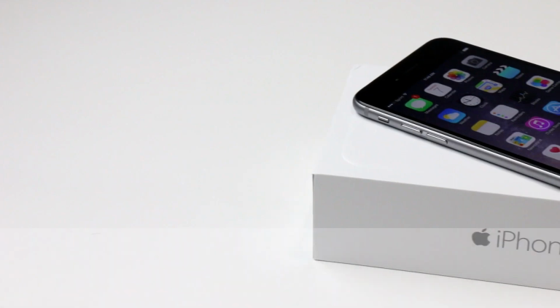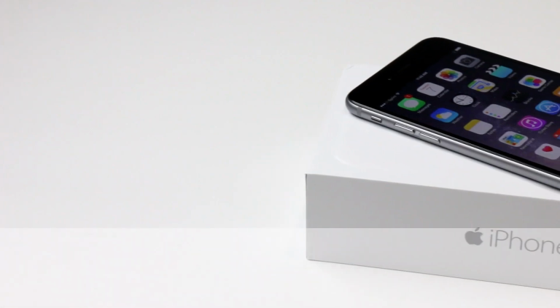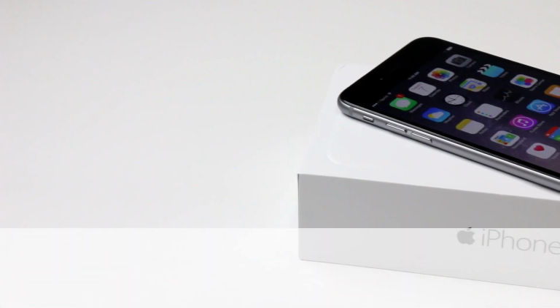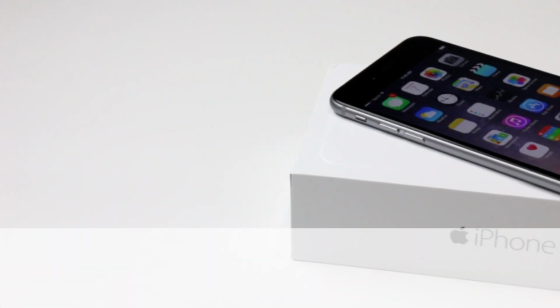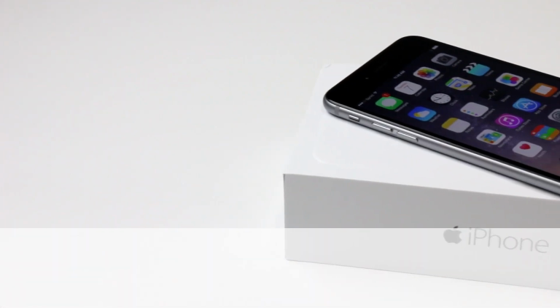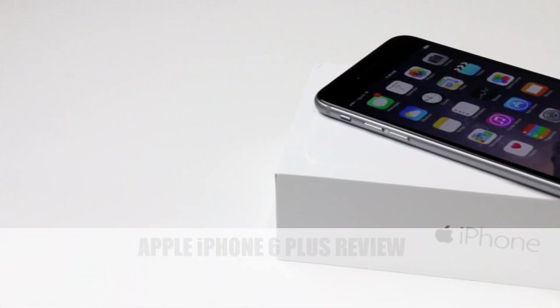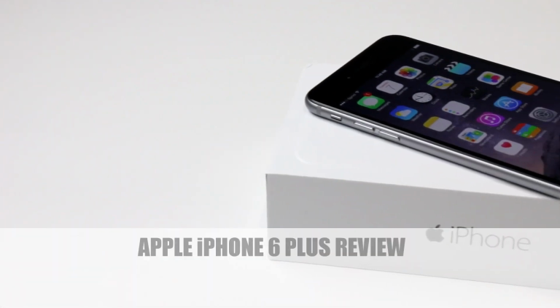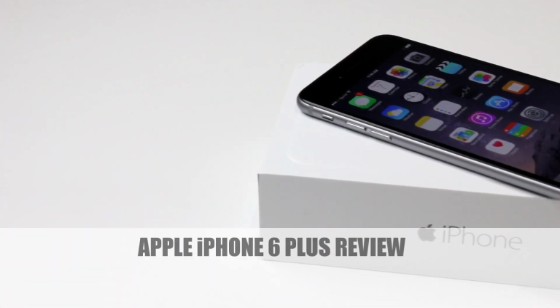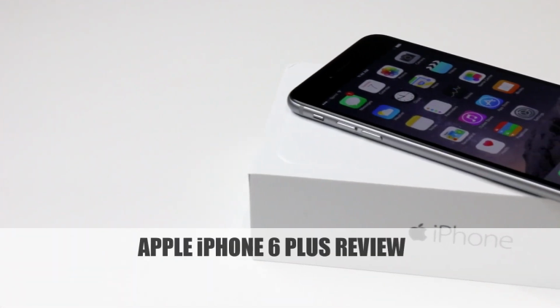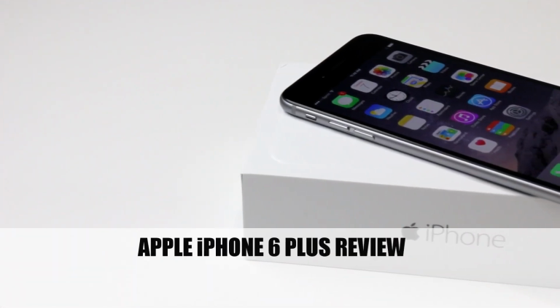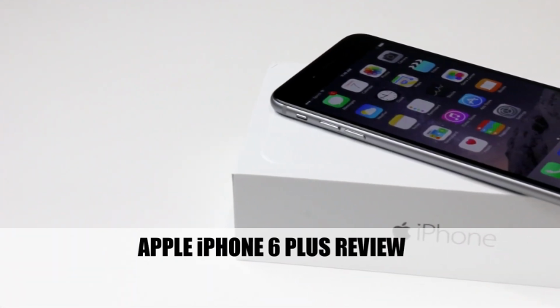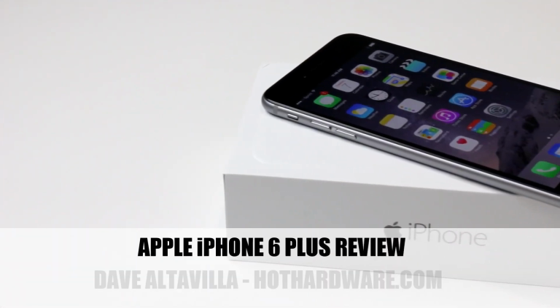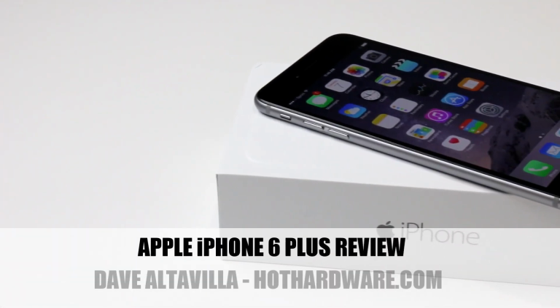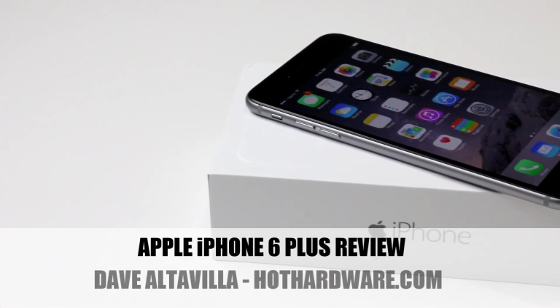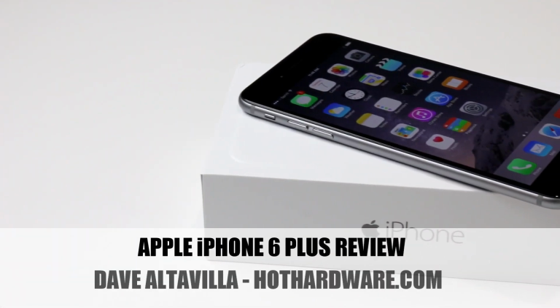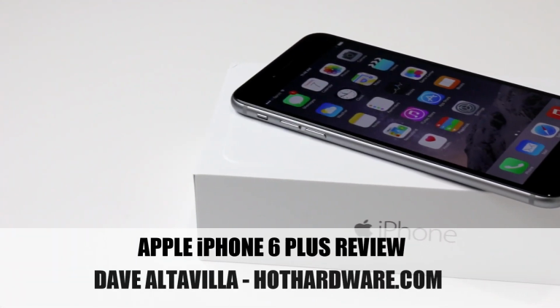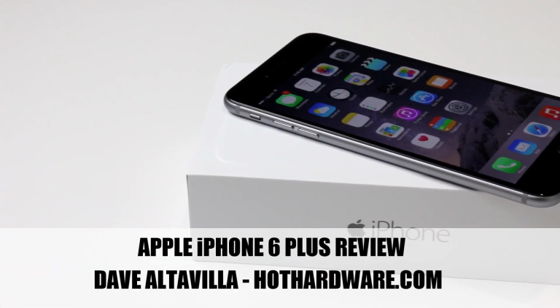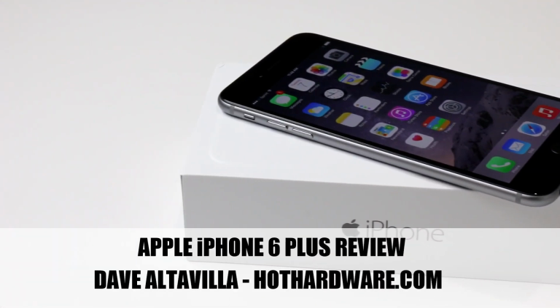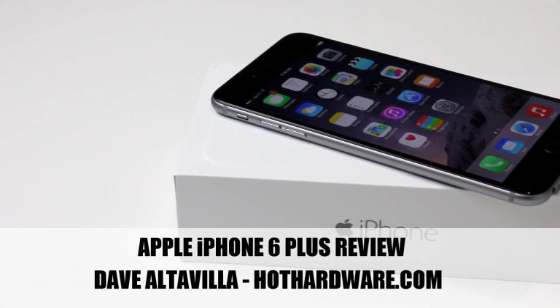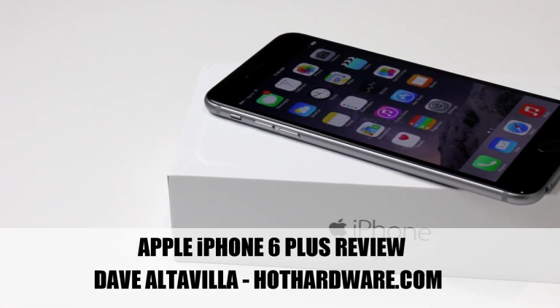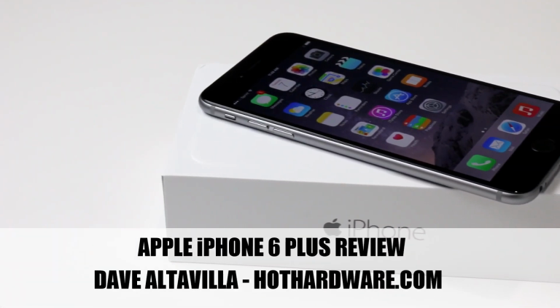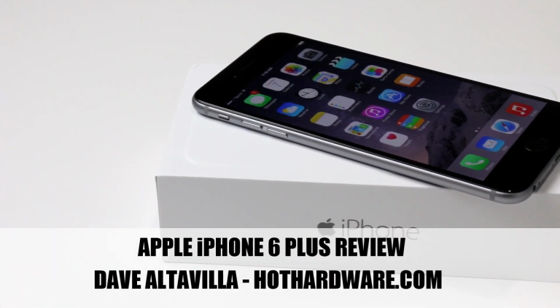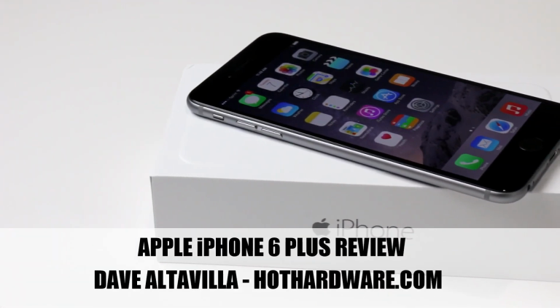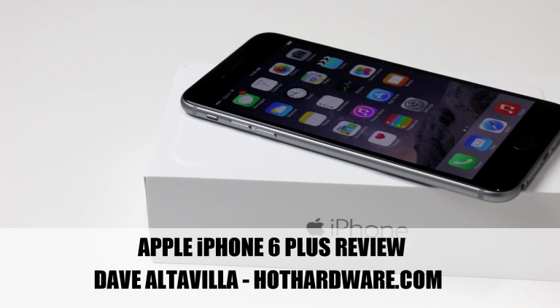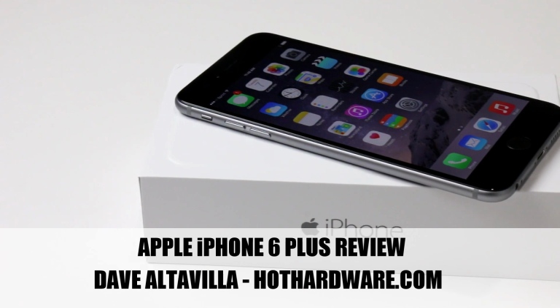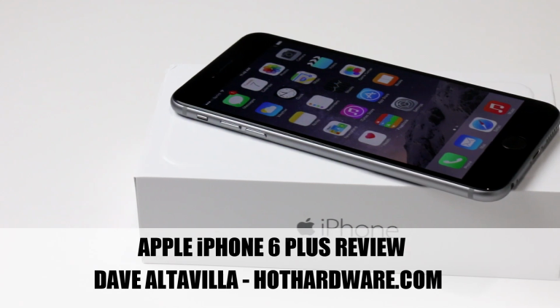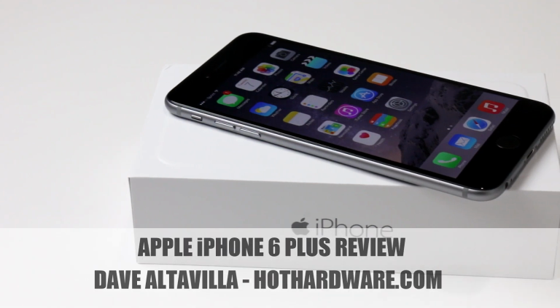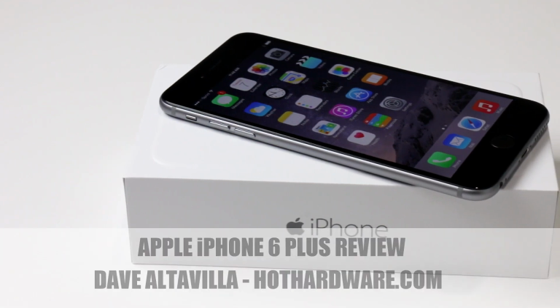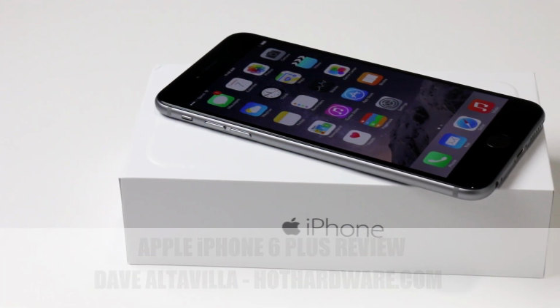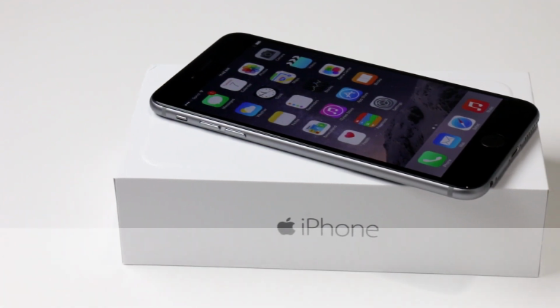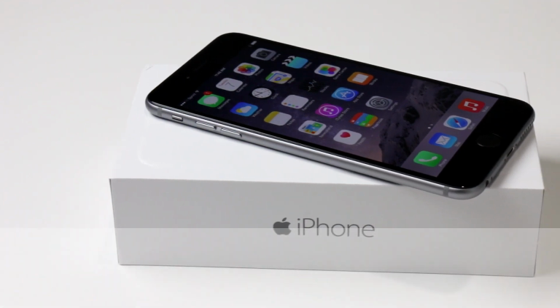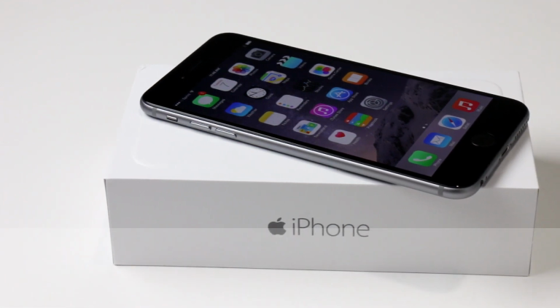Hi there, it's Dave Altavilla for Hot Hardware, and this, of course, is none other than Apple's iPhone 6 Plus.